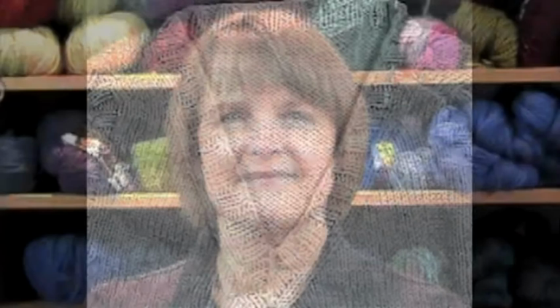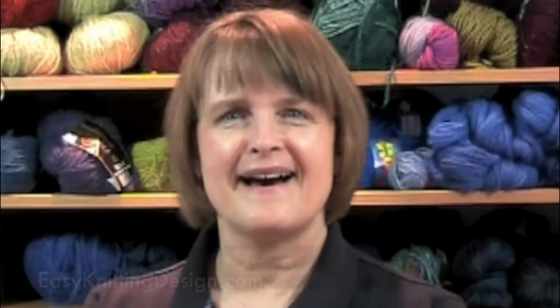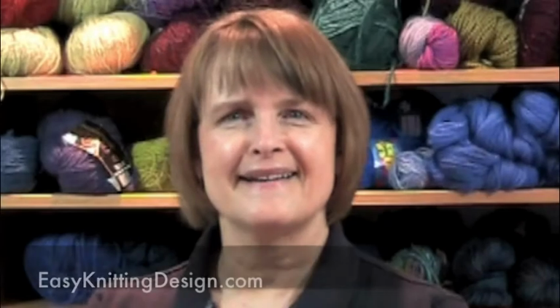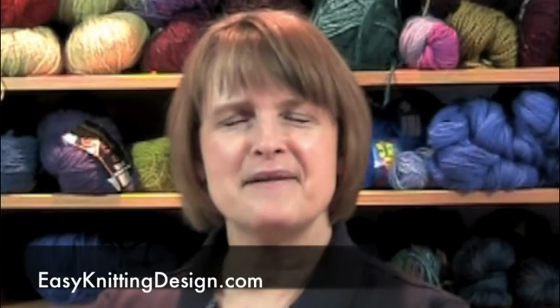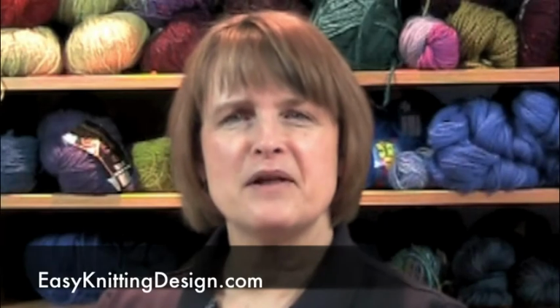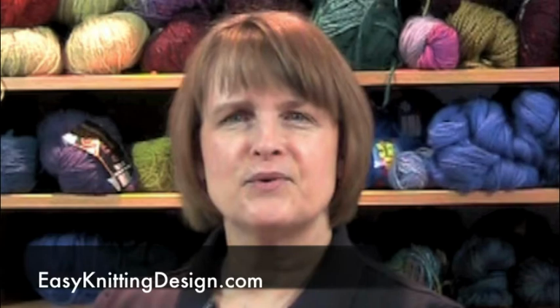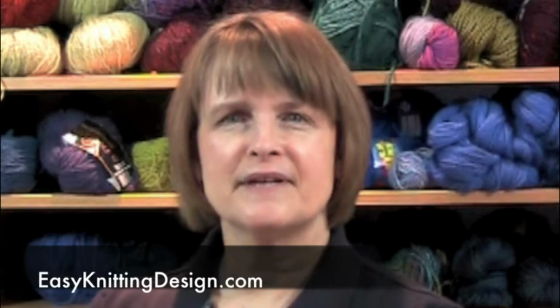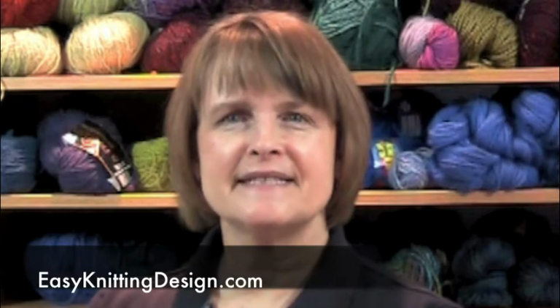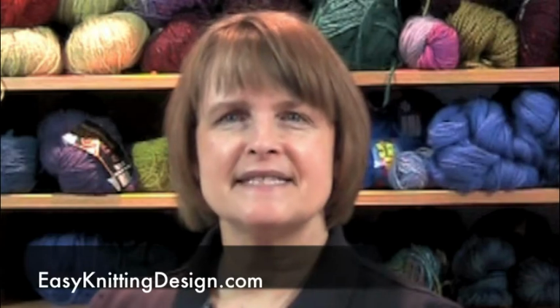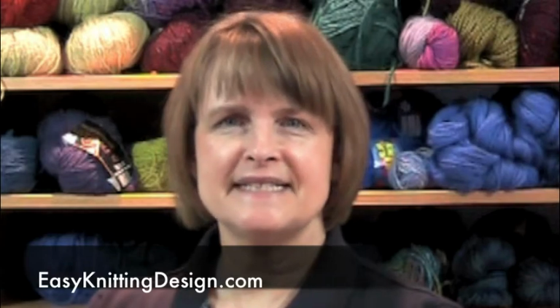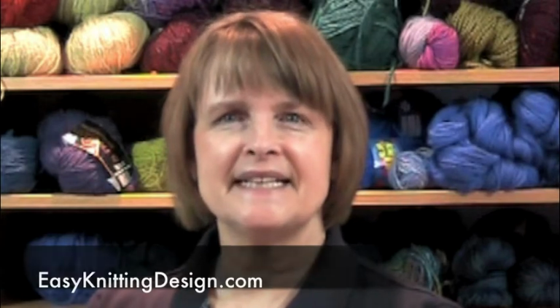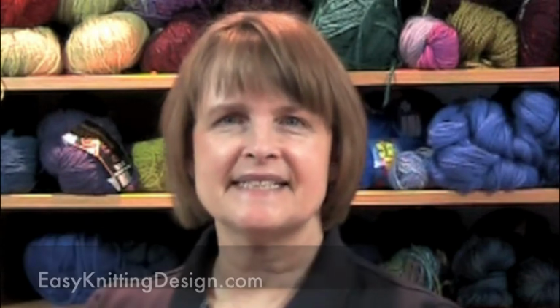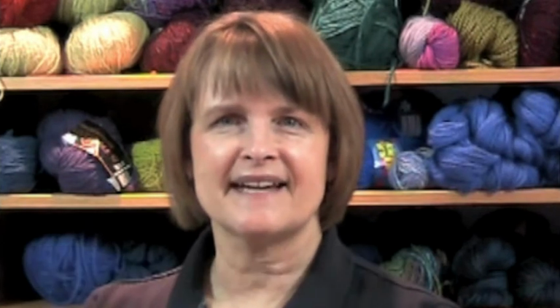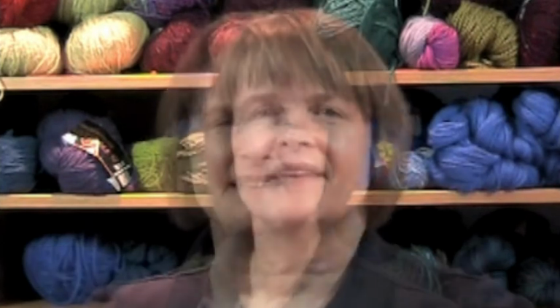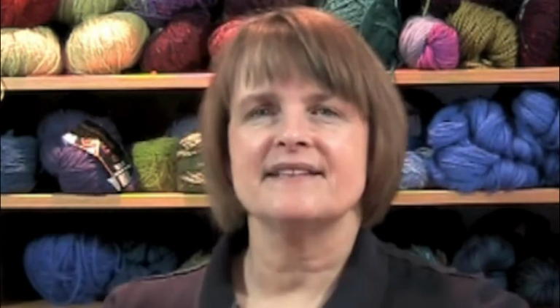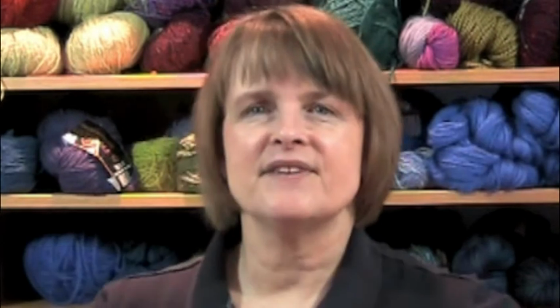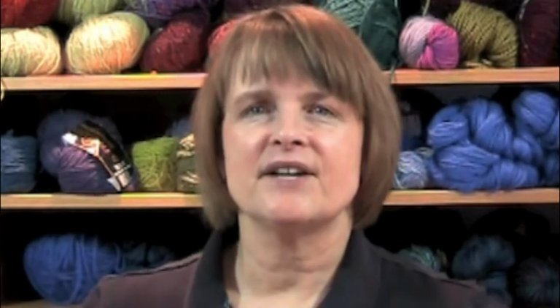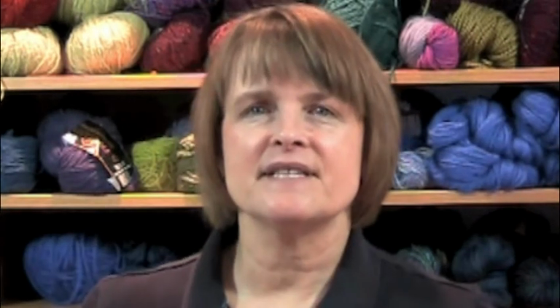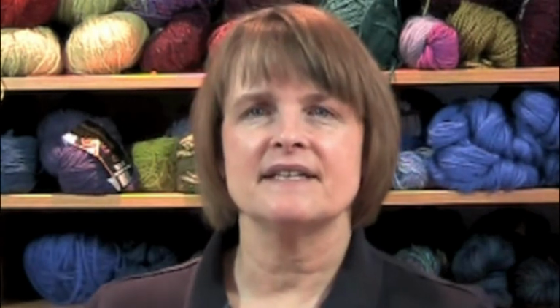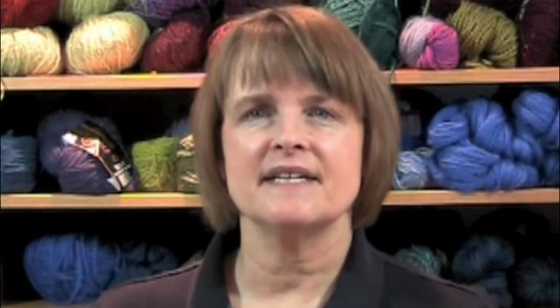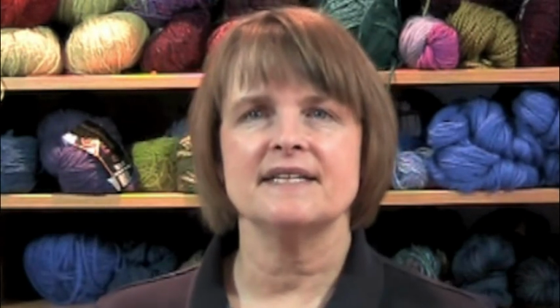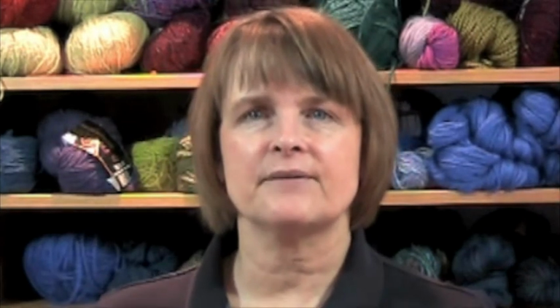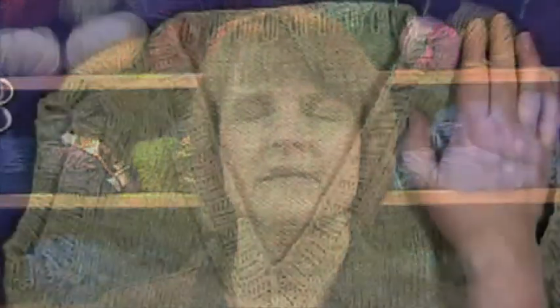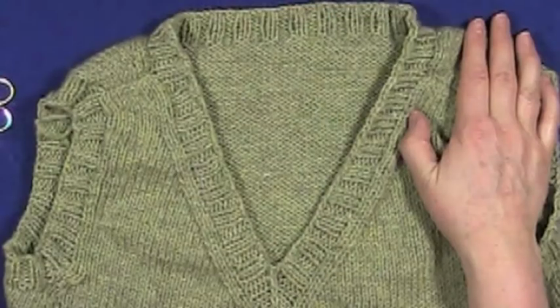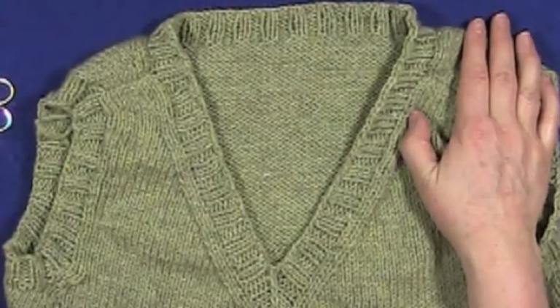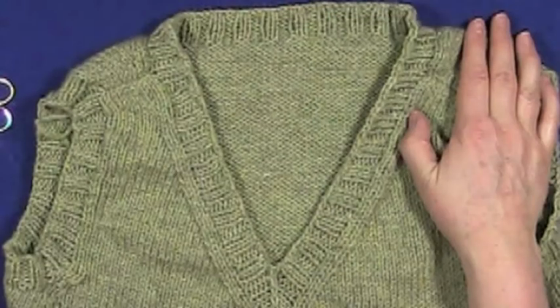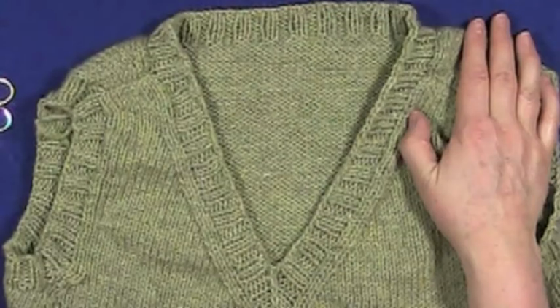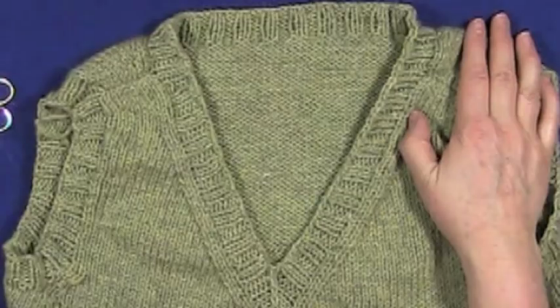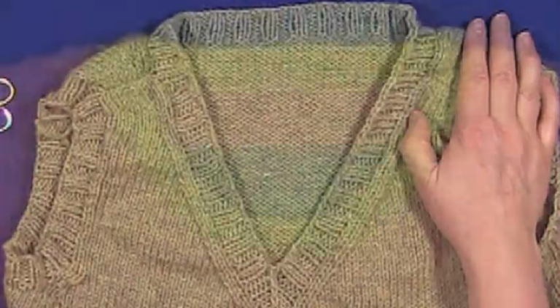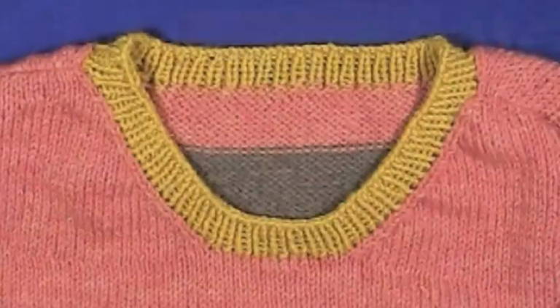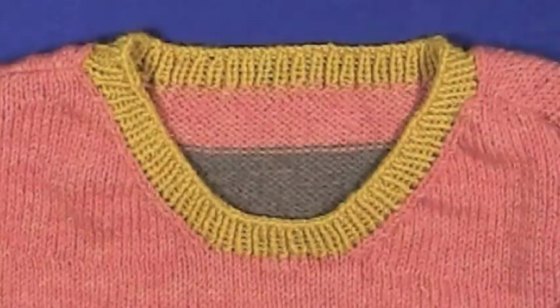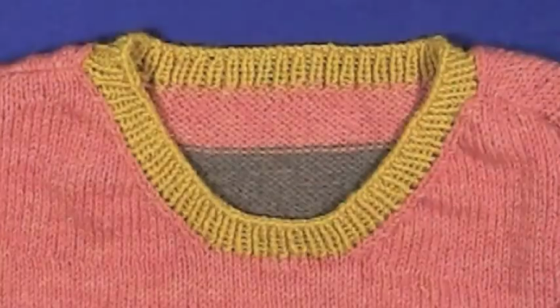Hi, I'm Paula Ward and this is Easy Knitting Design. This video is on knitting neck ribbing for both V-neck and round neck sweaters.